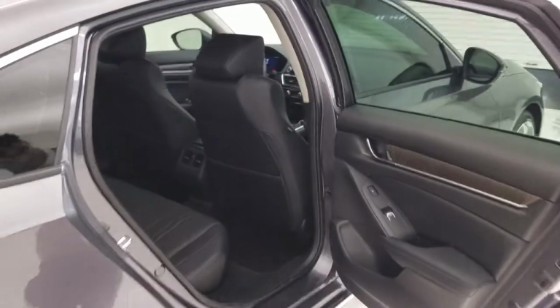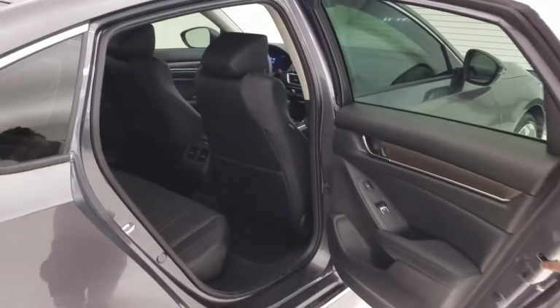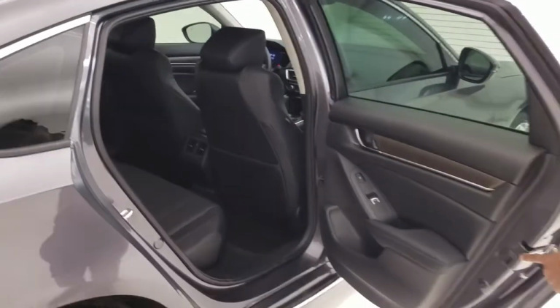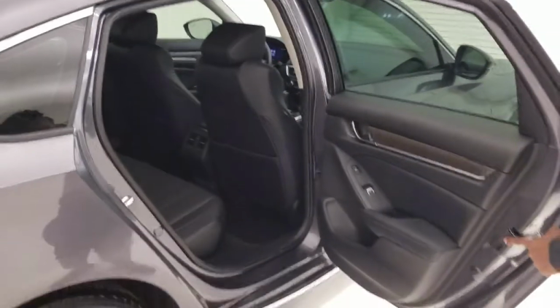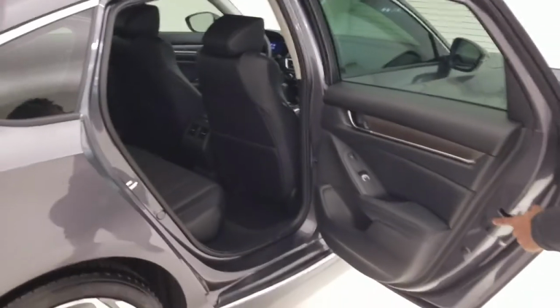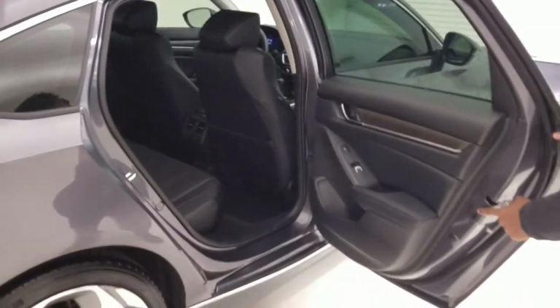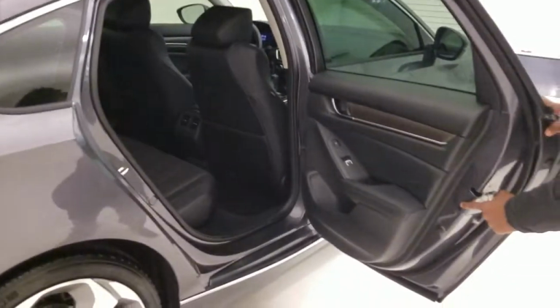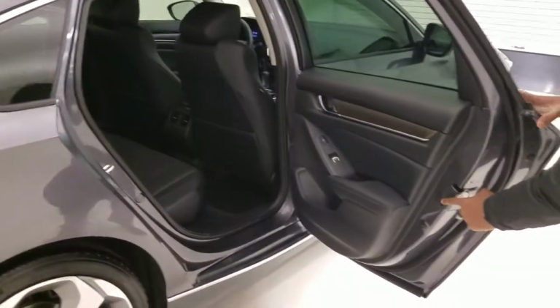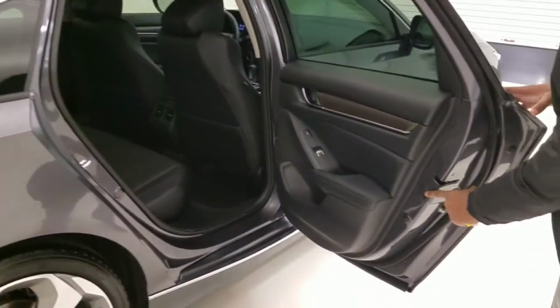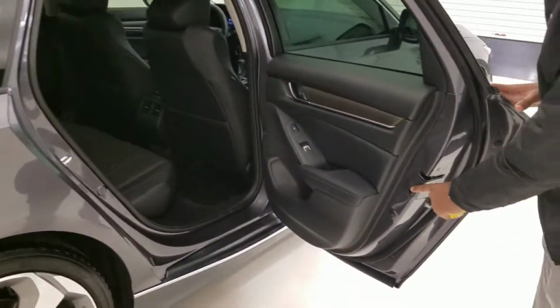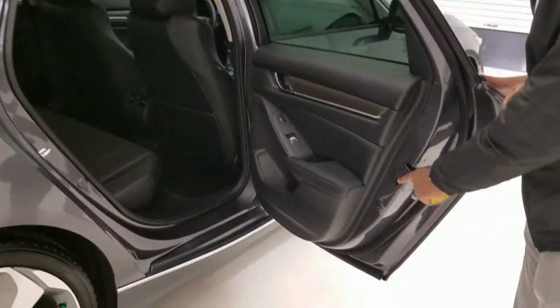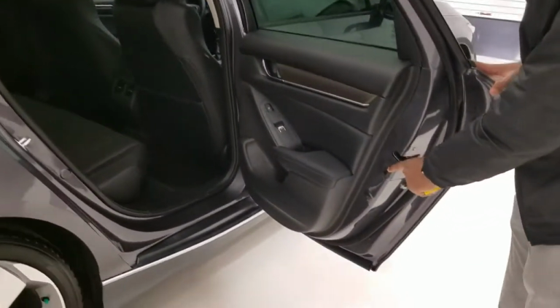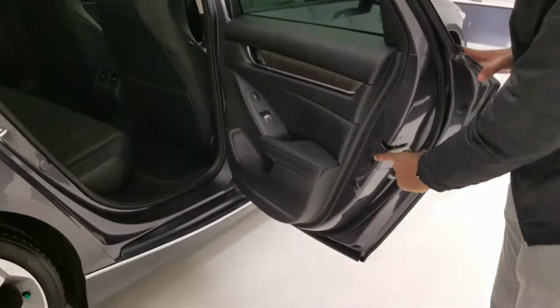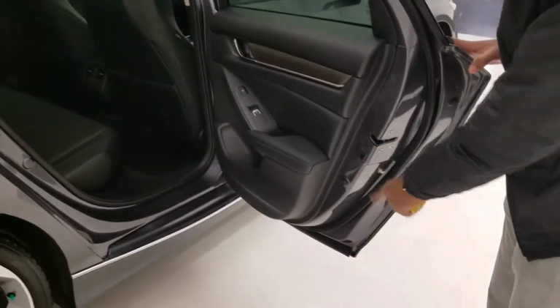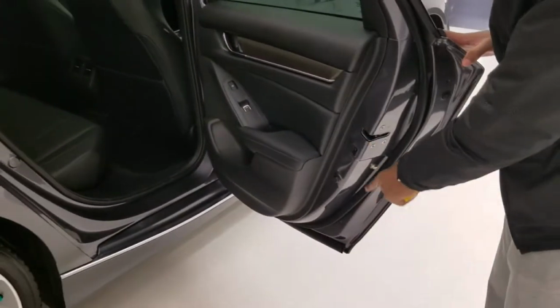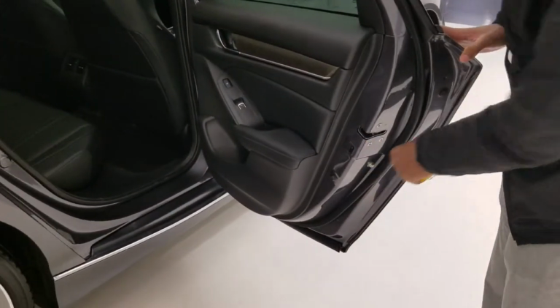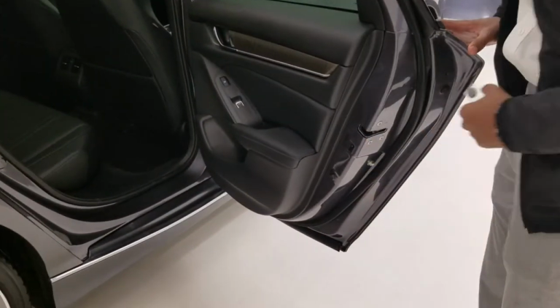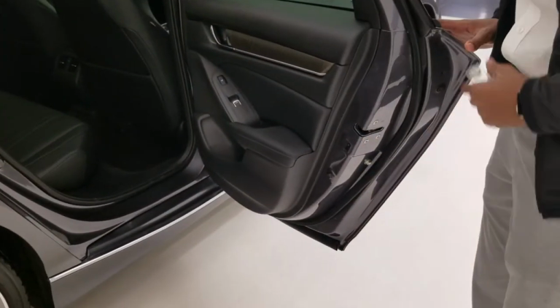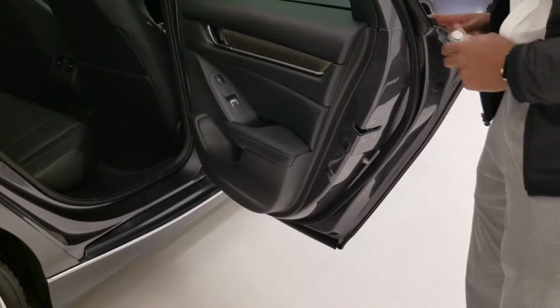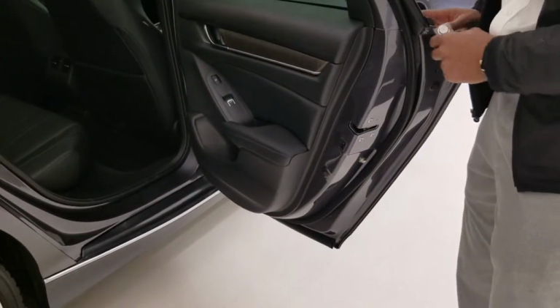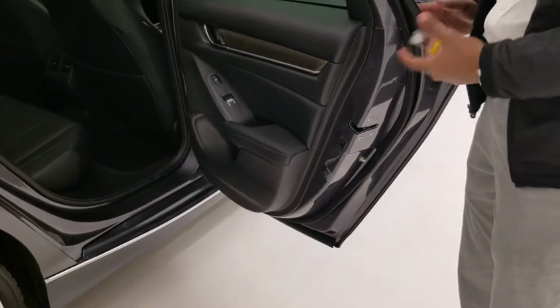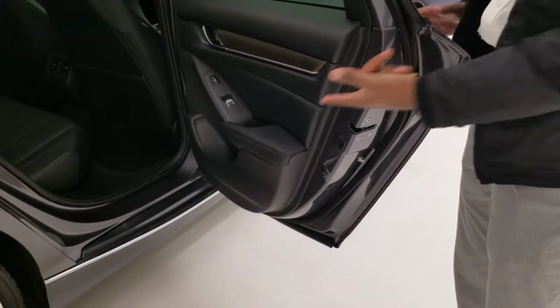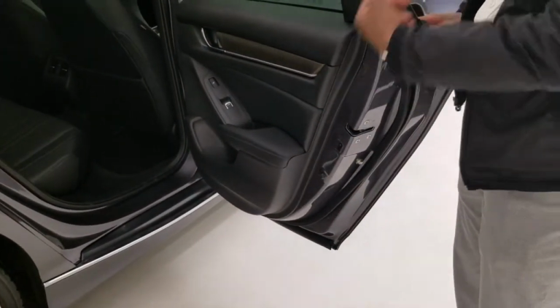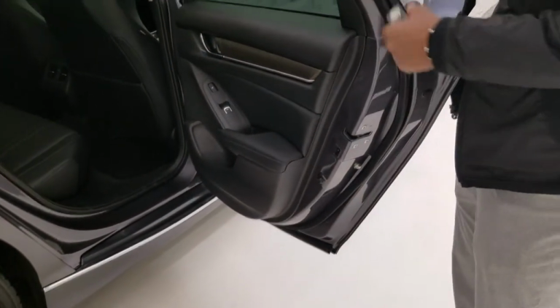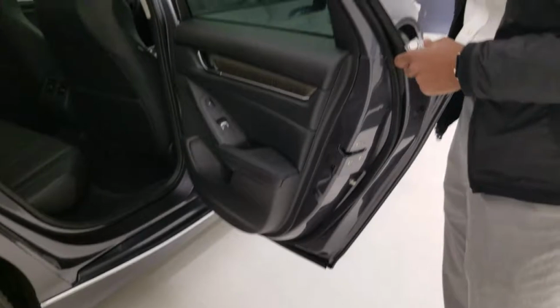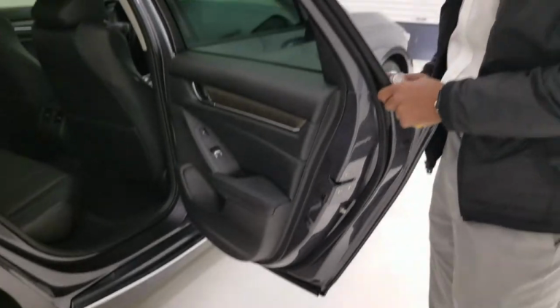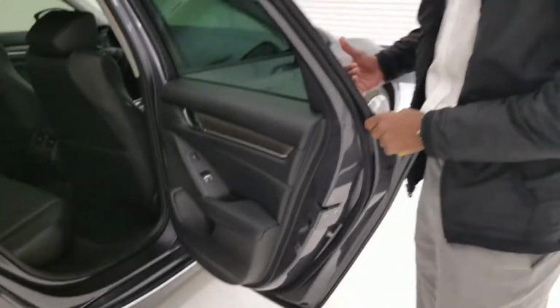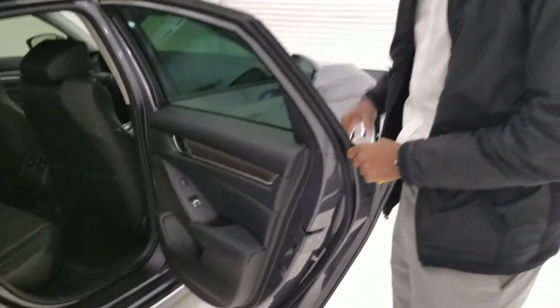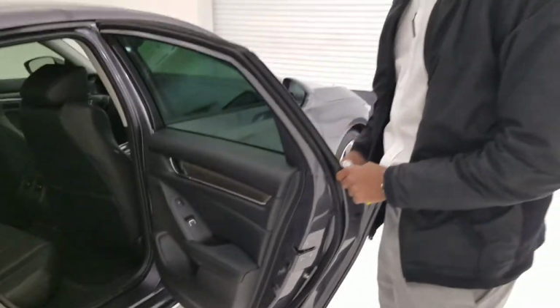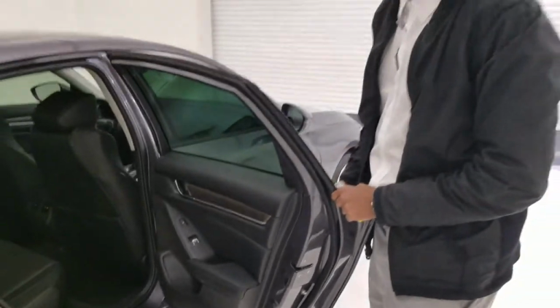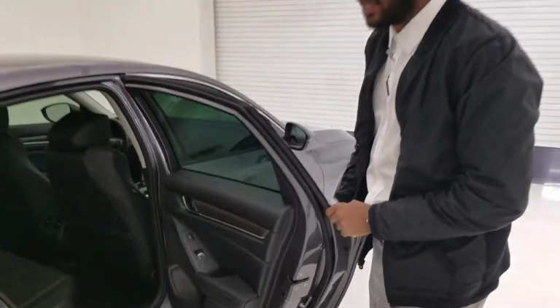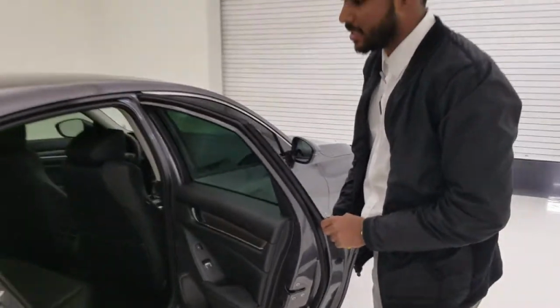Also, you have a child lock, so if you have any kids in the back, you can just push that down and kids can't open it. You have to open it from the outside.